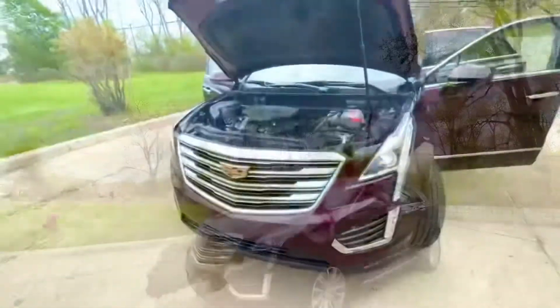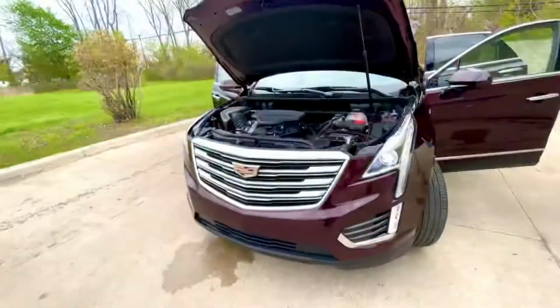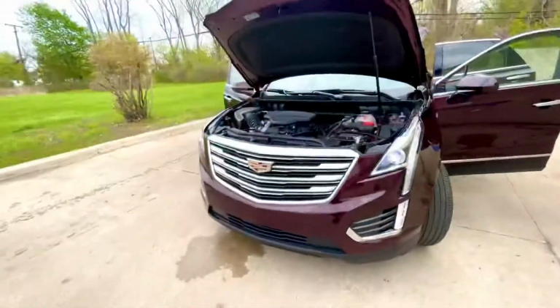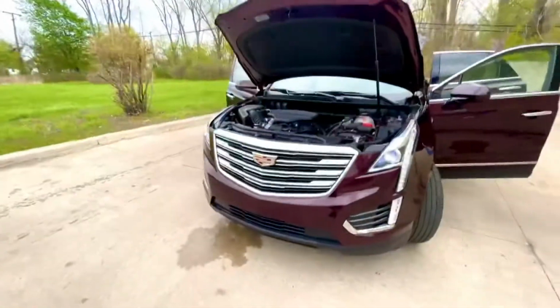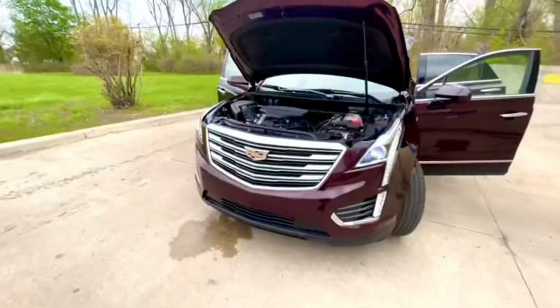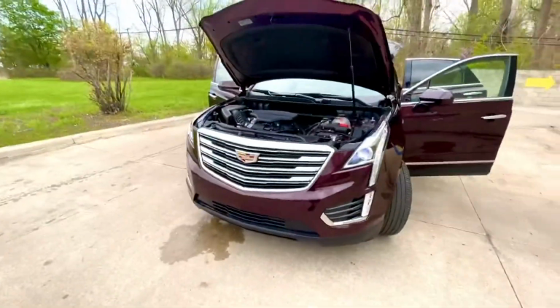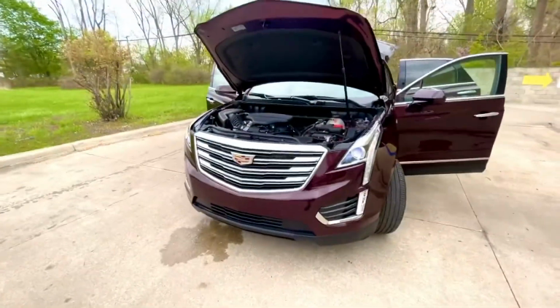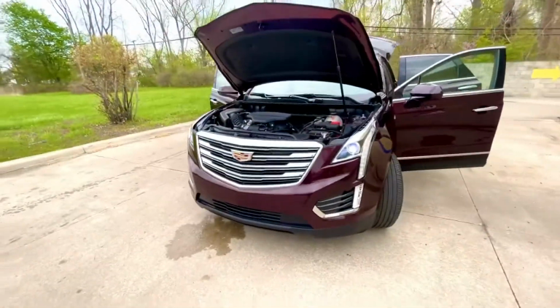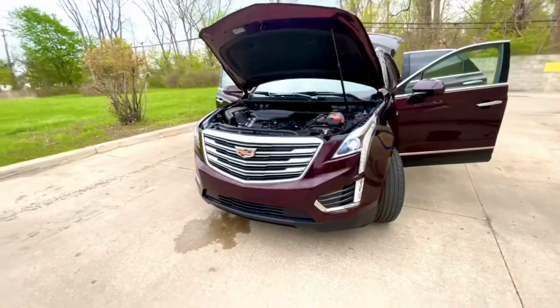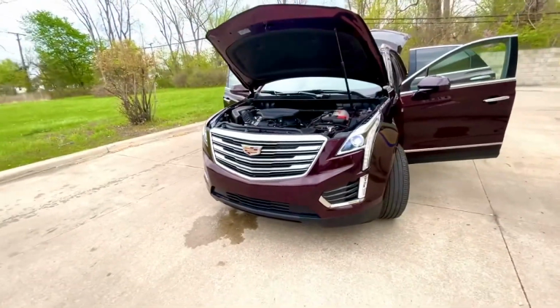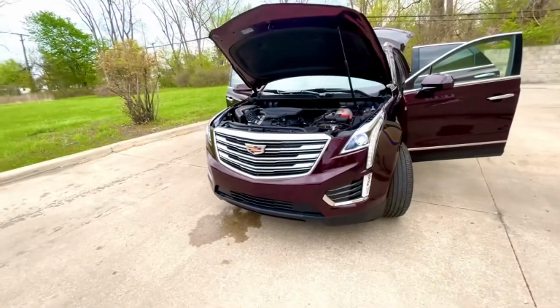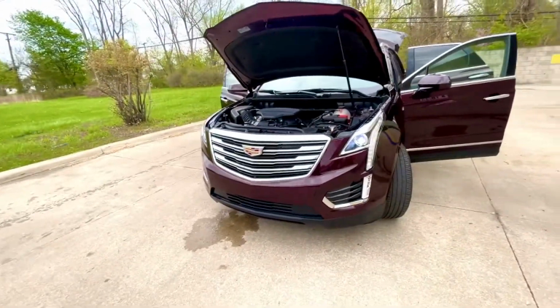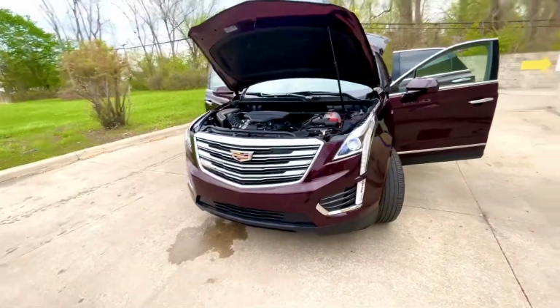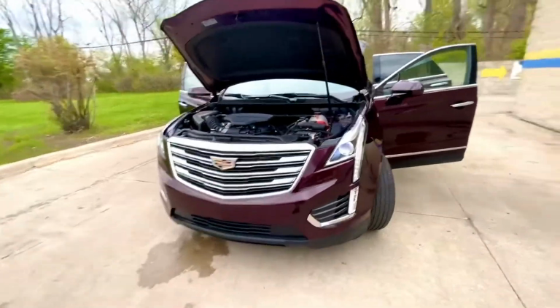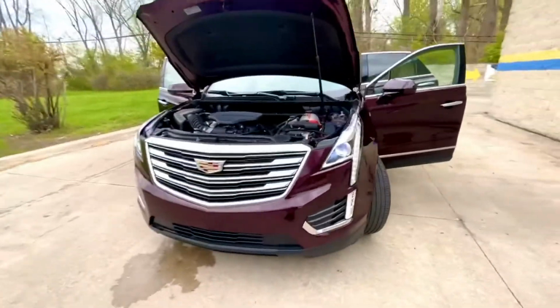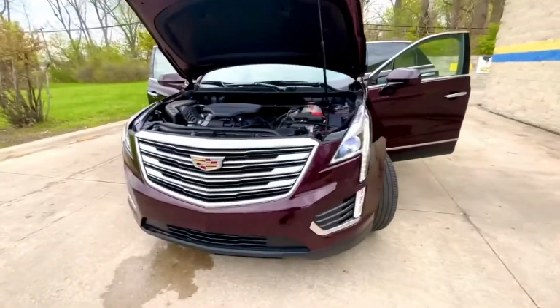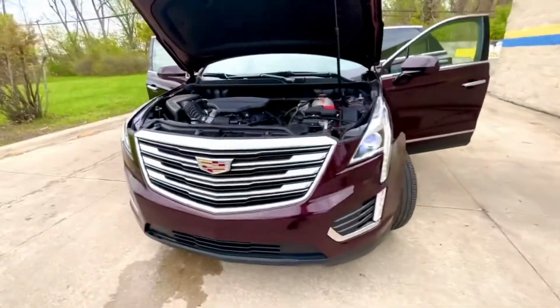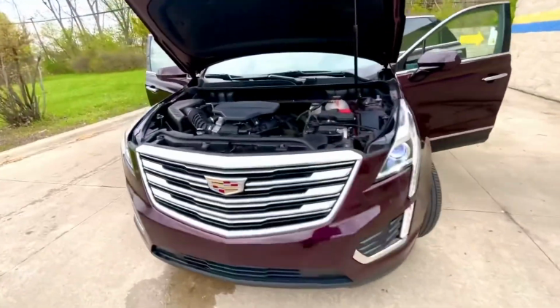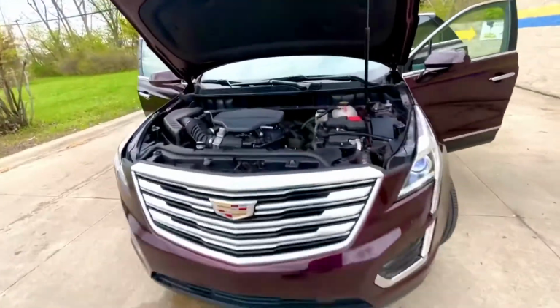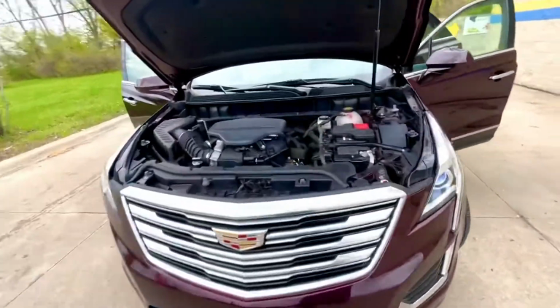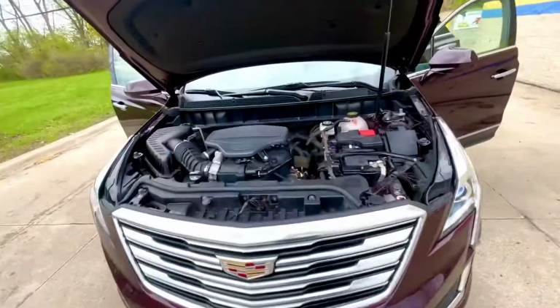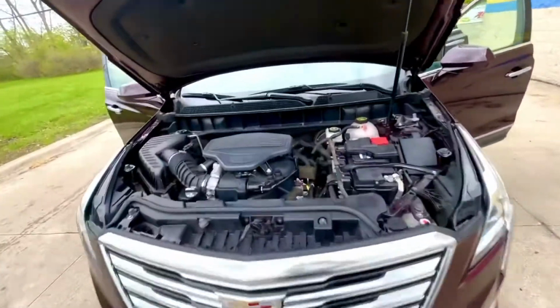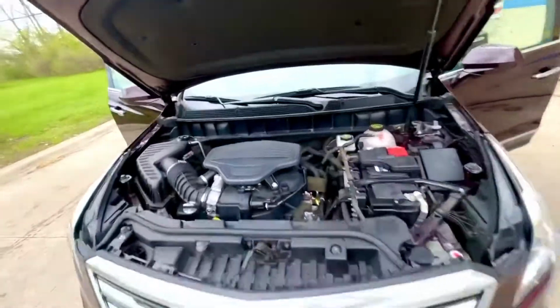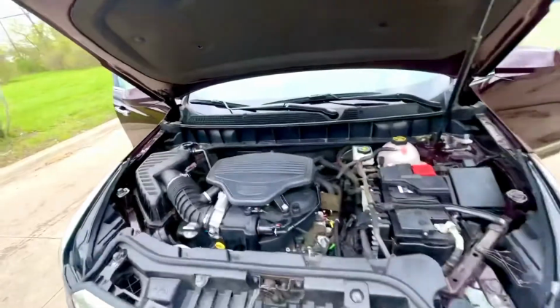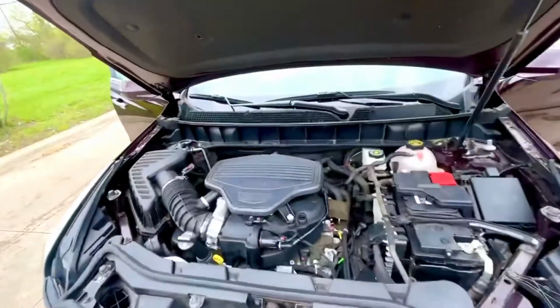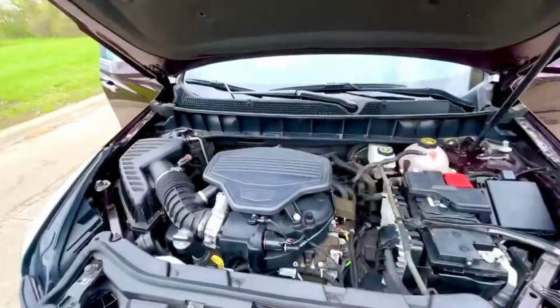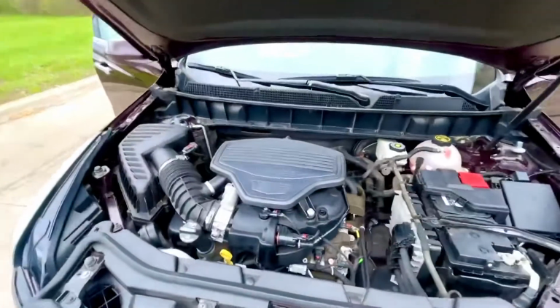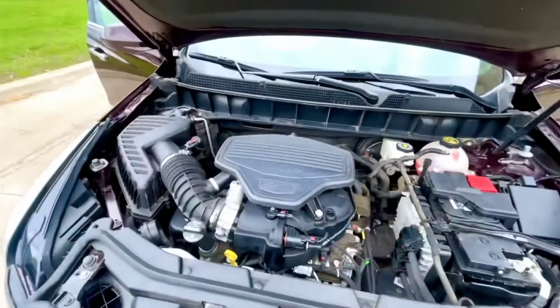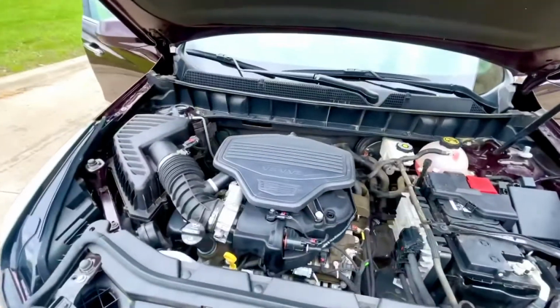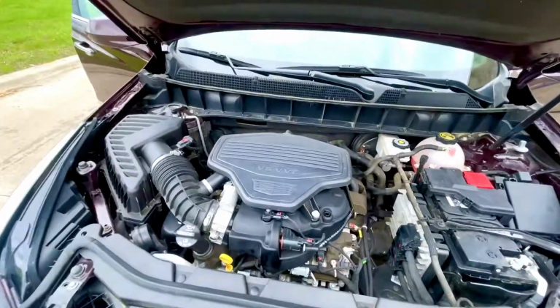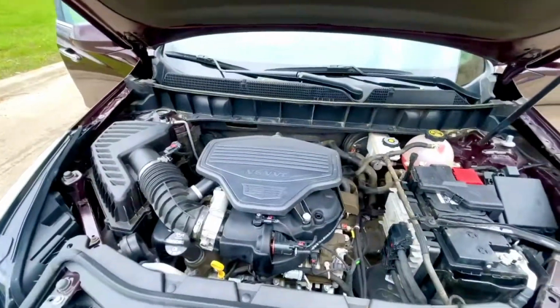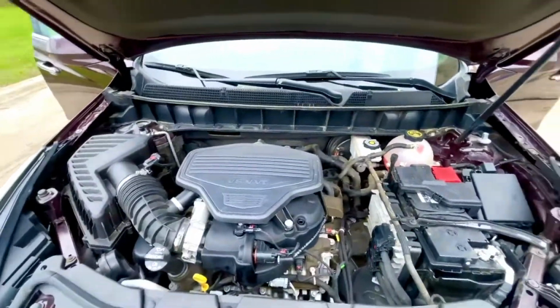2018 XT5, 3.6 liter VVT, all-wheel drive.